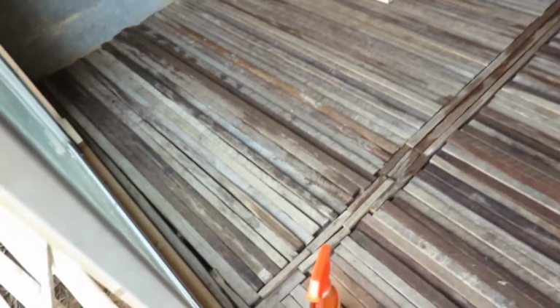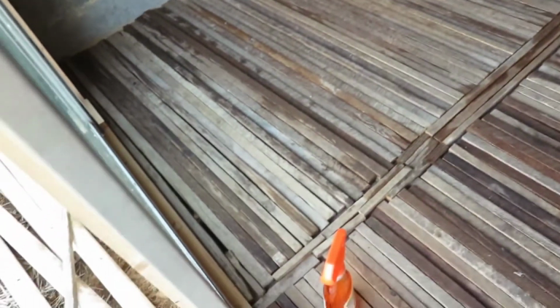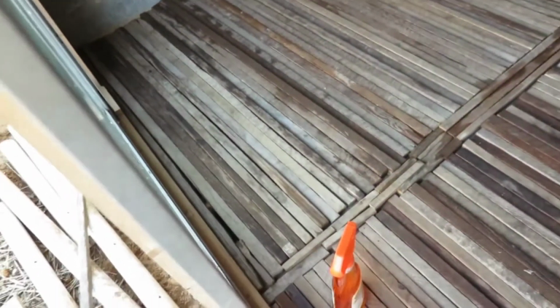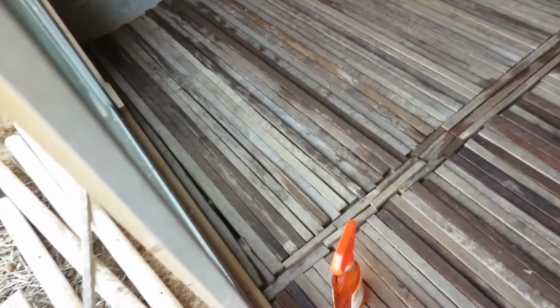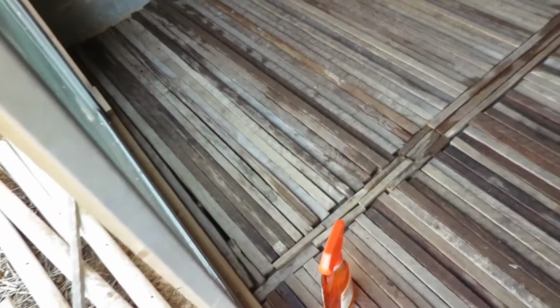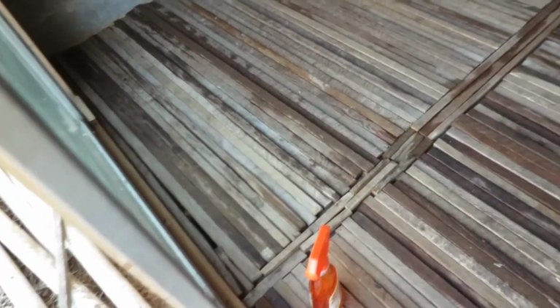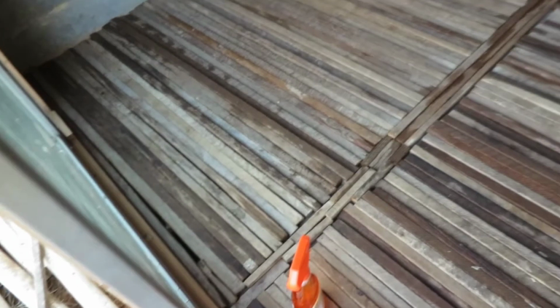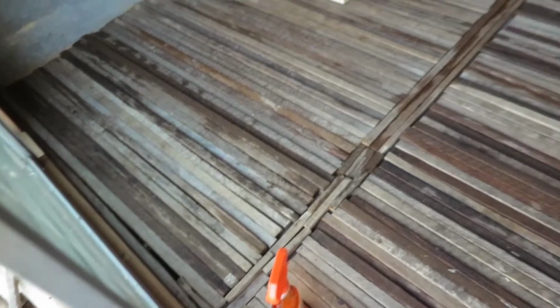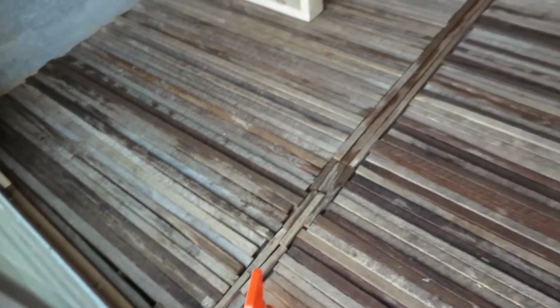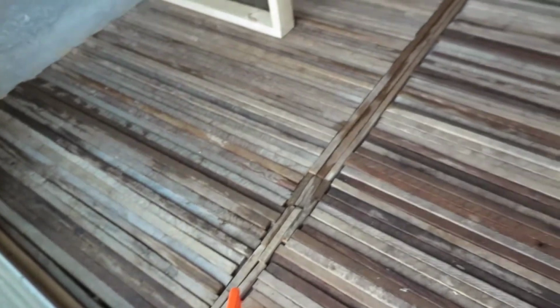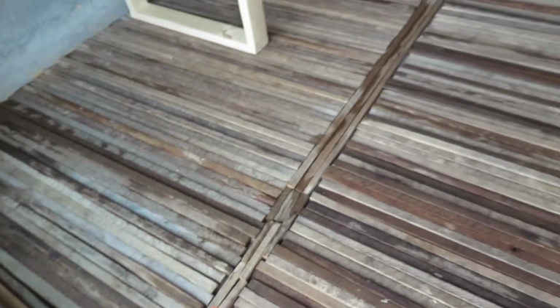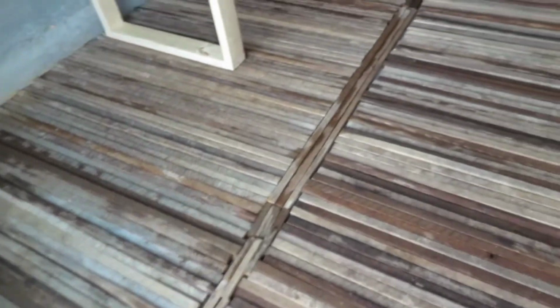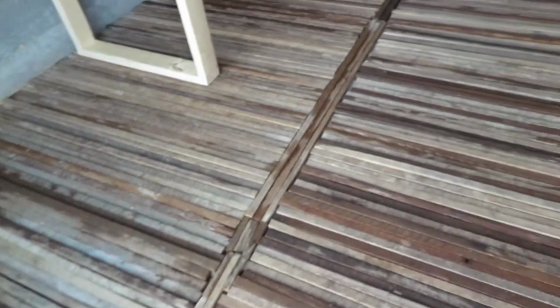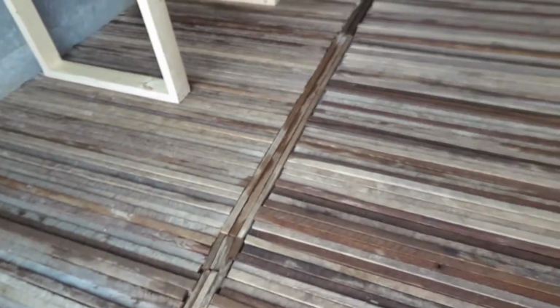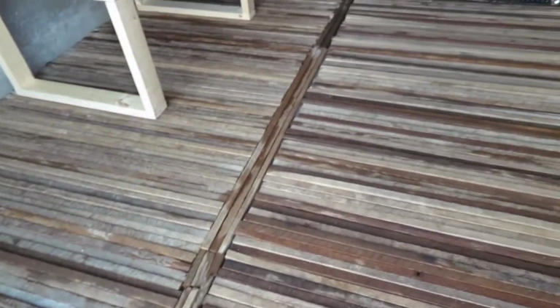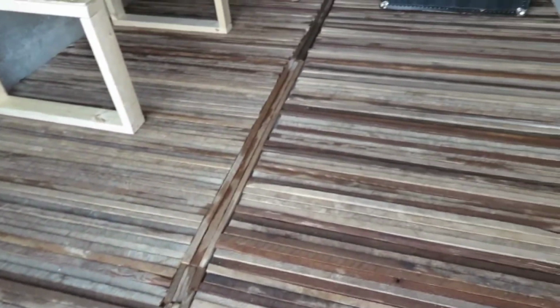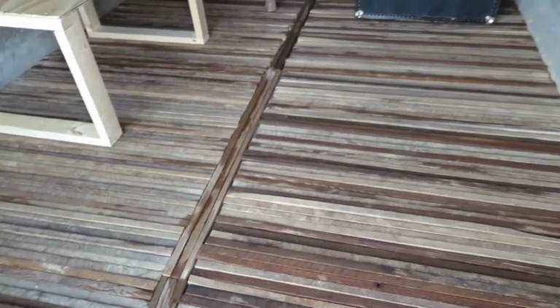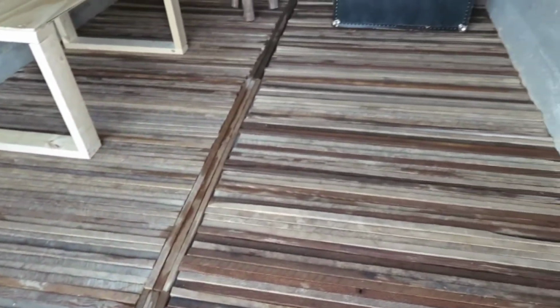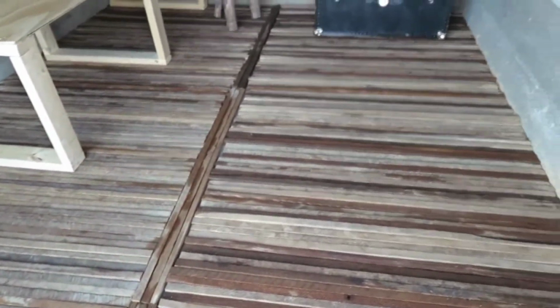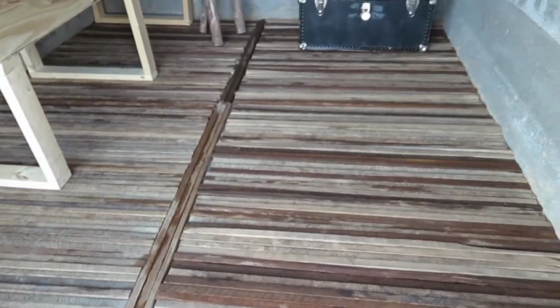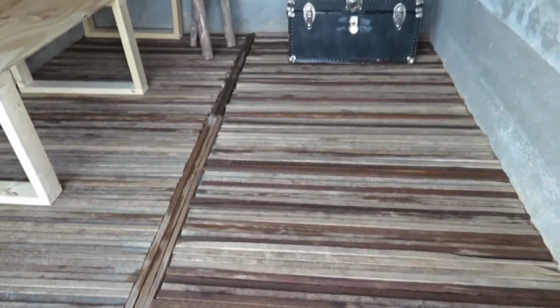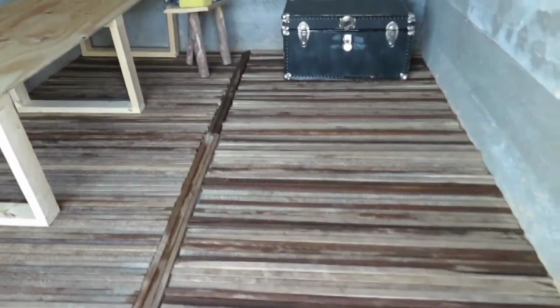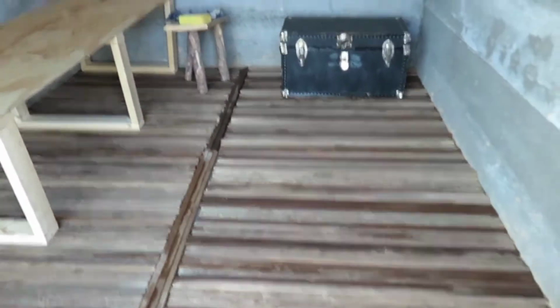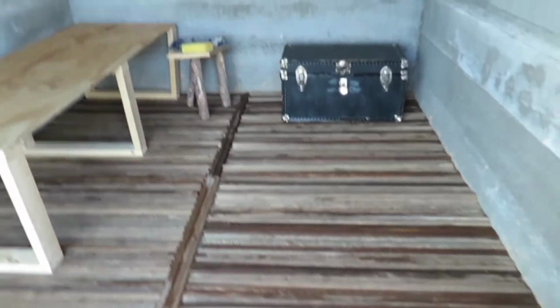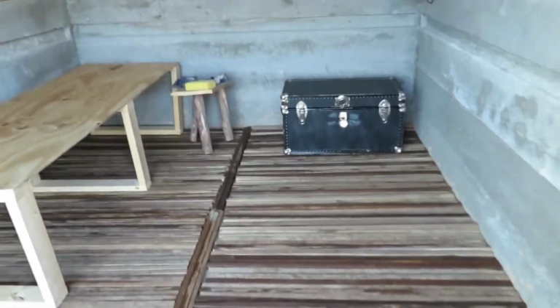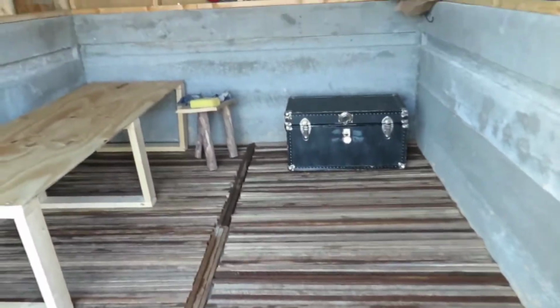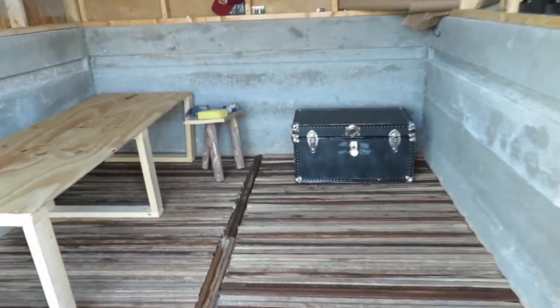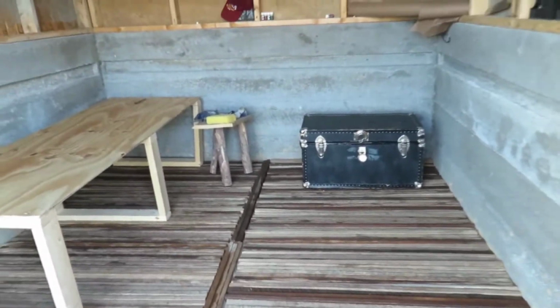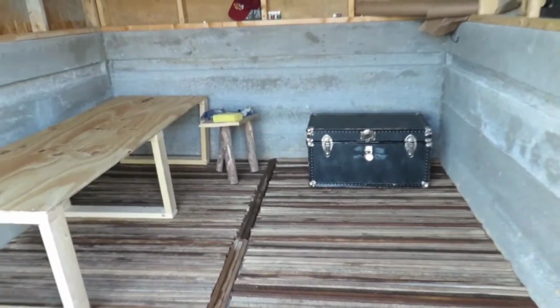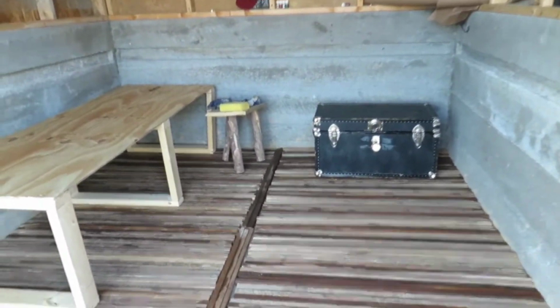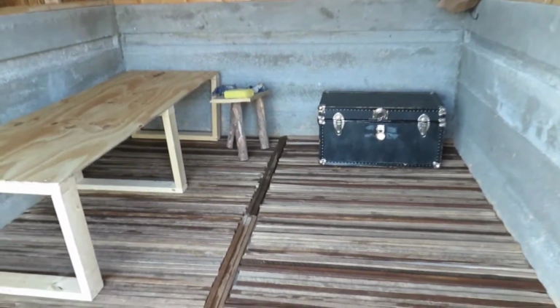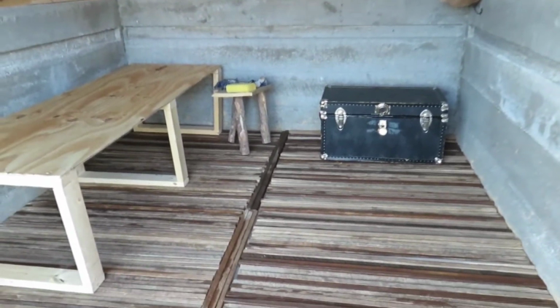But yeah, it's pretty much done. I think it looks really cool. I'm excited for it.